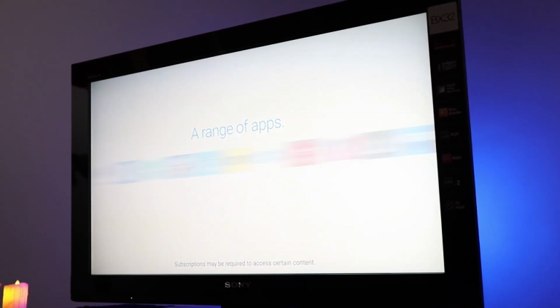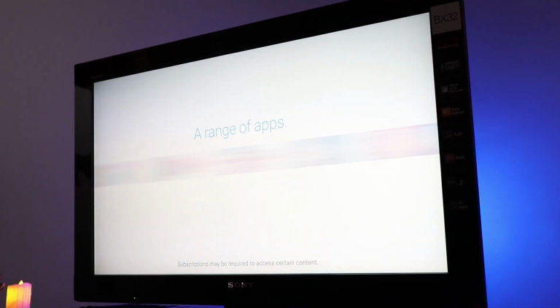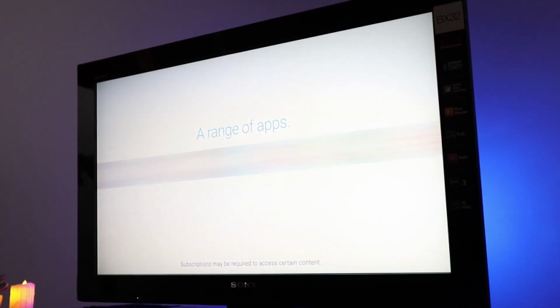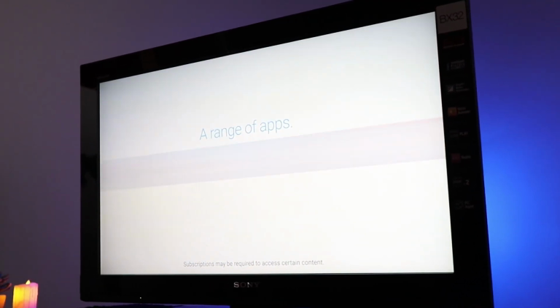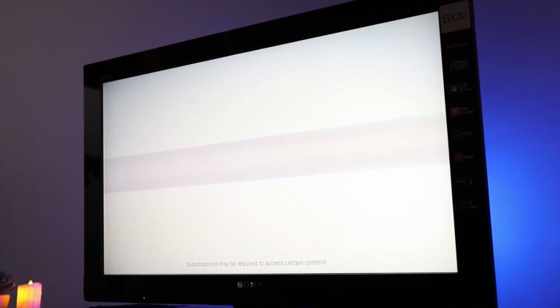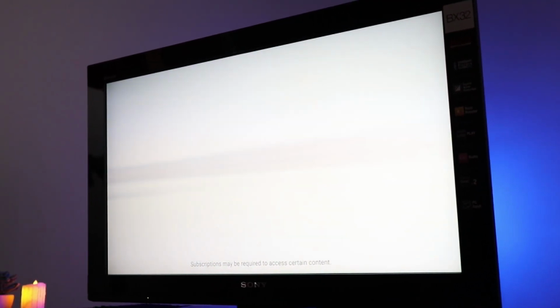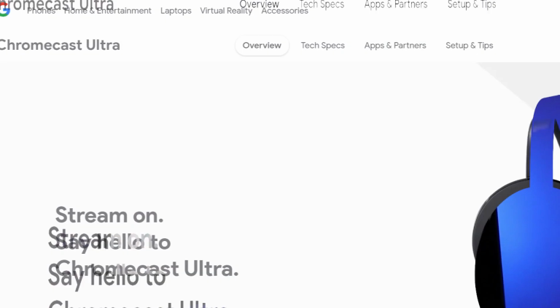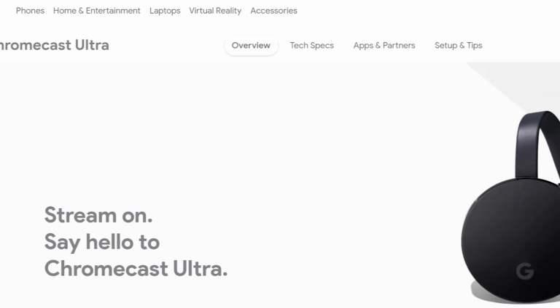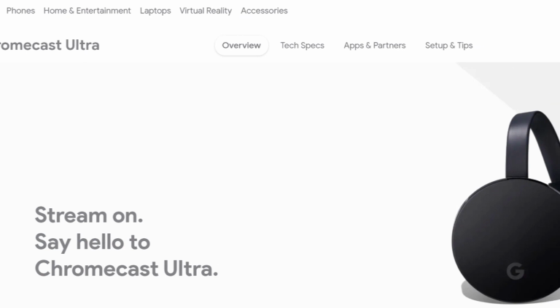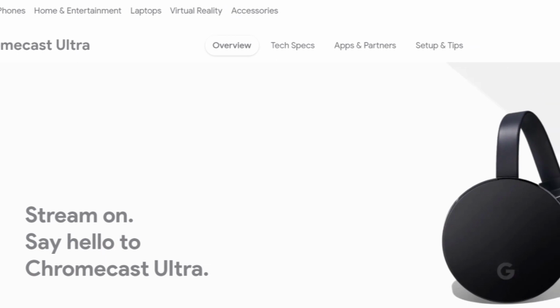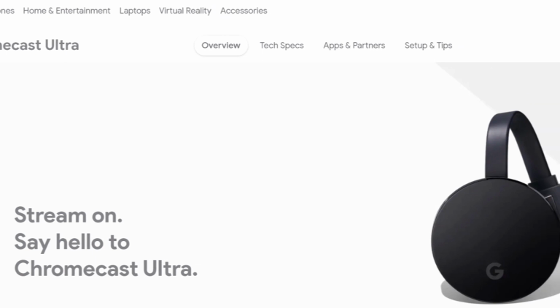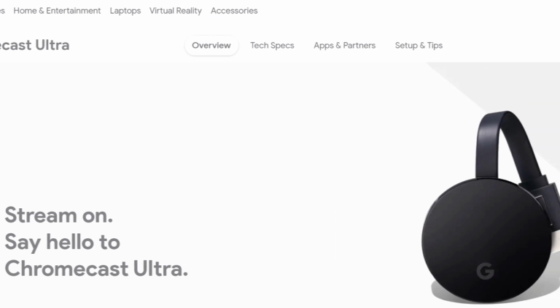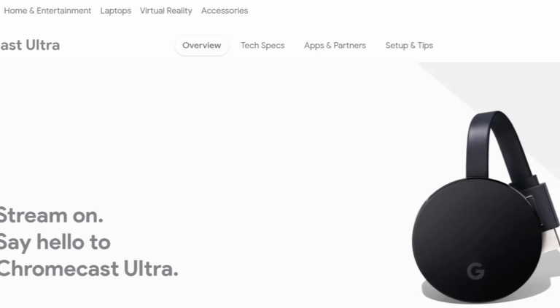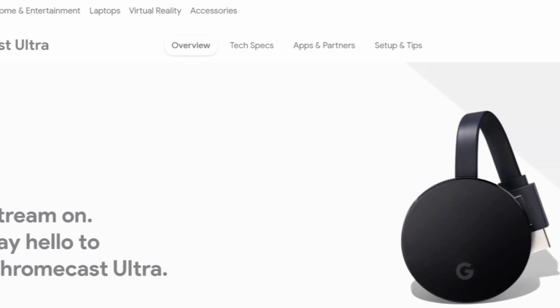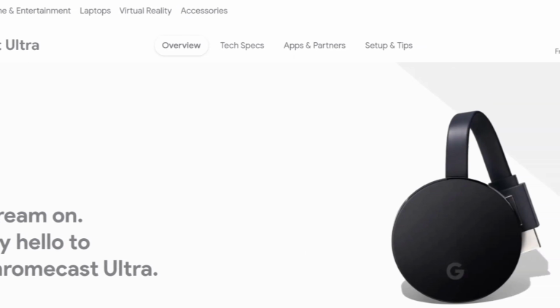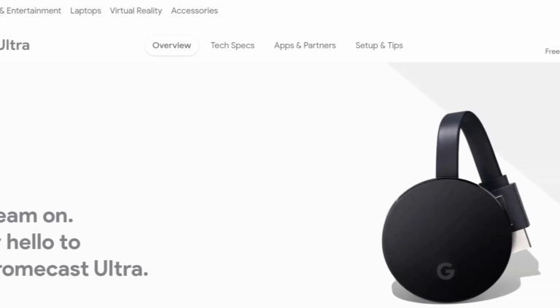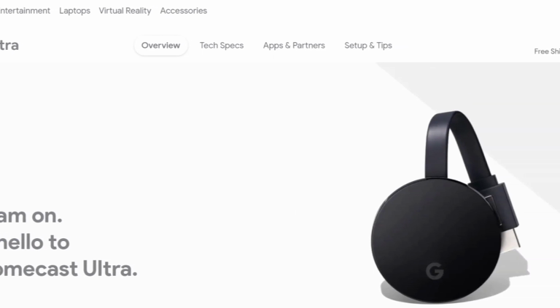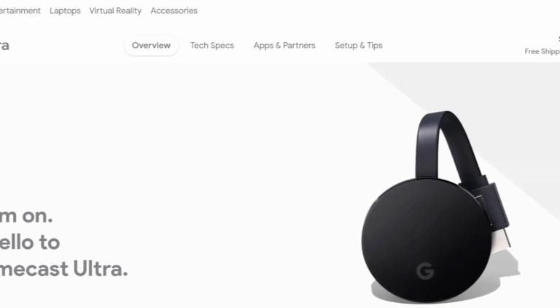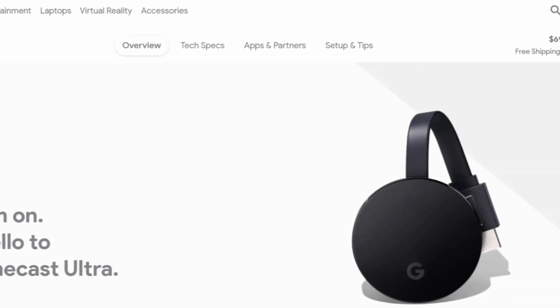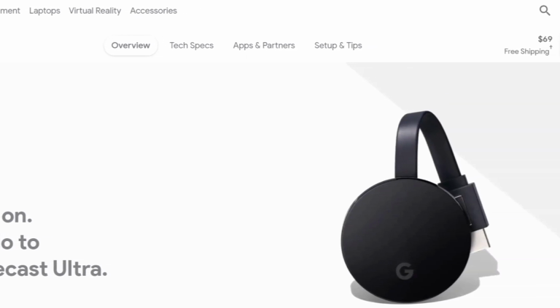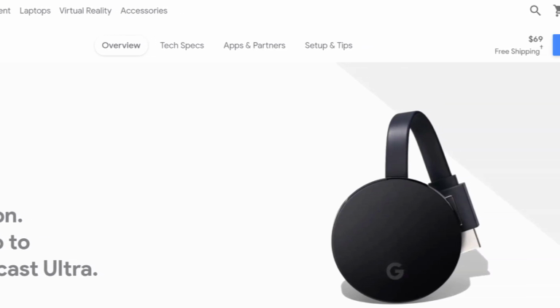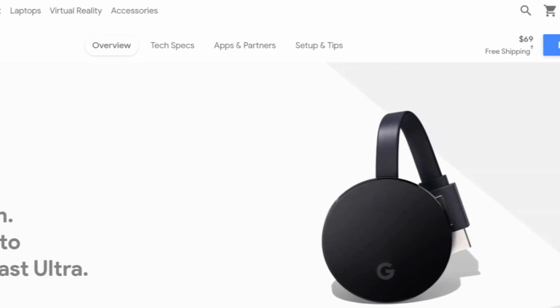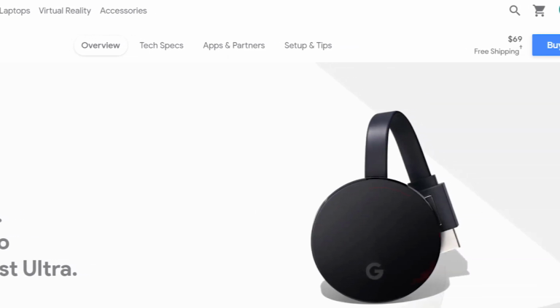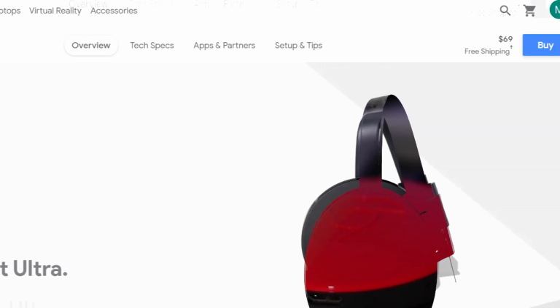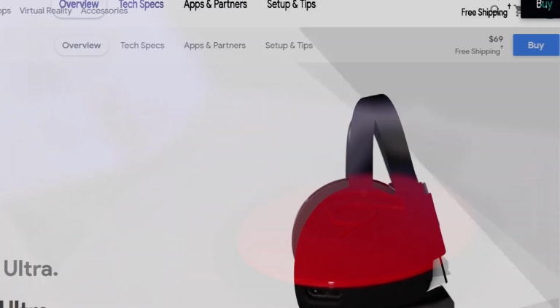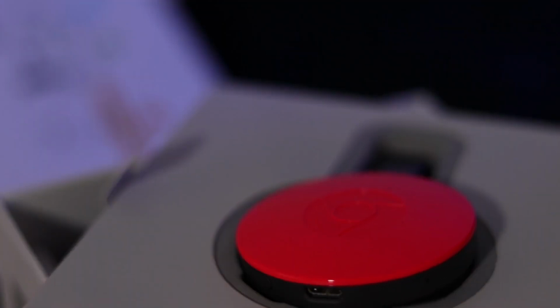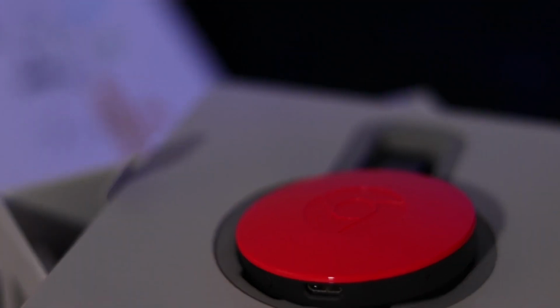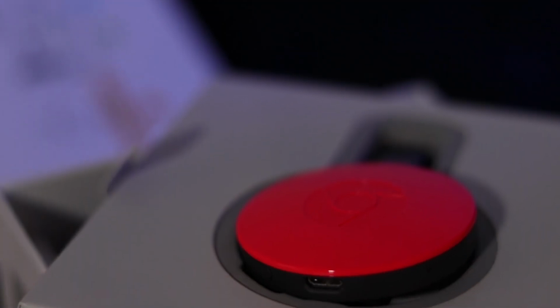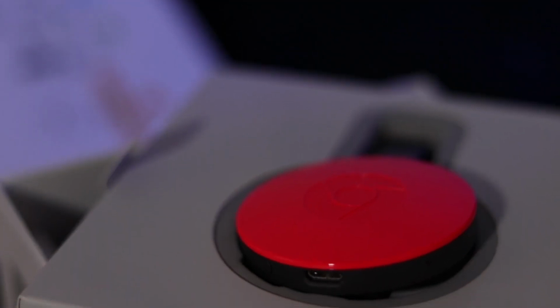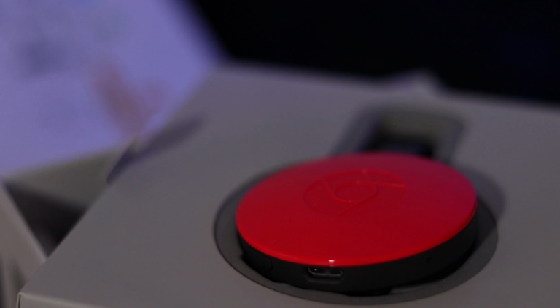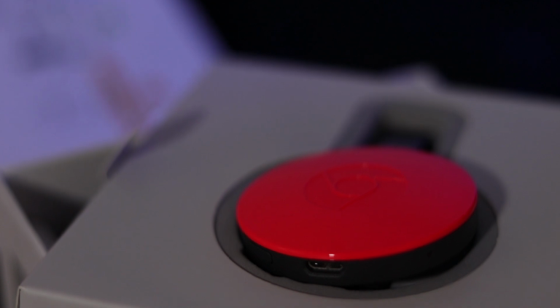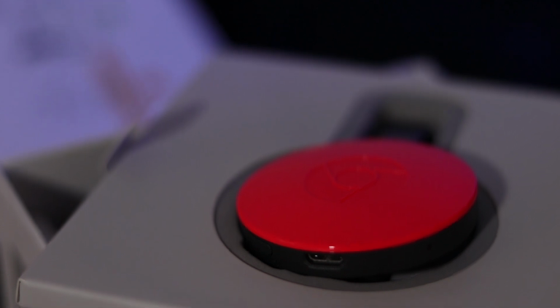If you want to go 4K, you have the Chromecast Ultra for that. If there's one thing I miss on this, it's just a remote so I can get the phone out of the equation.